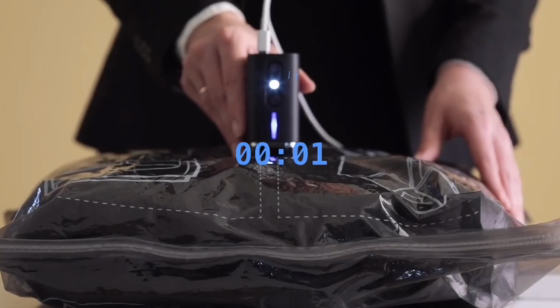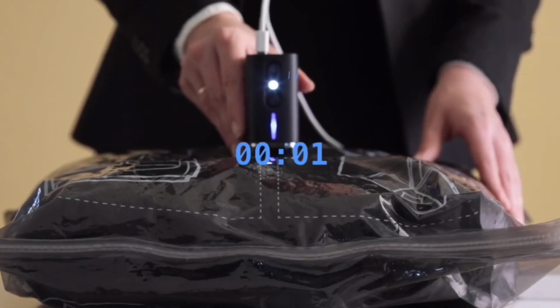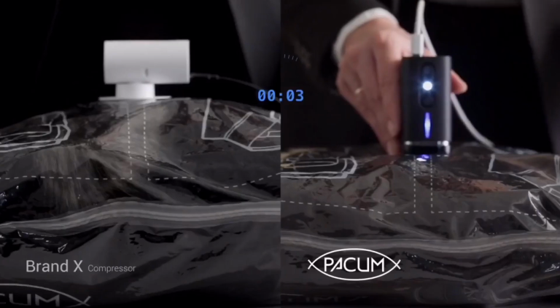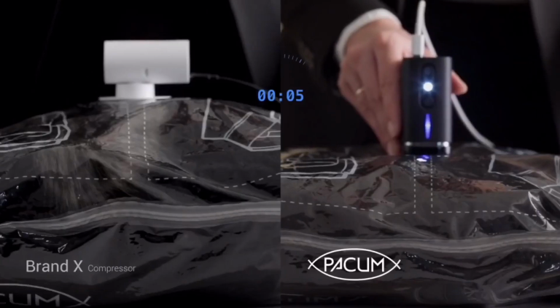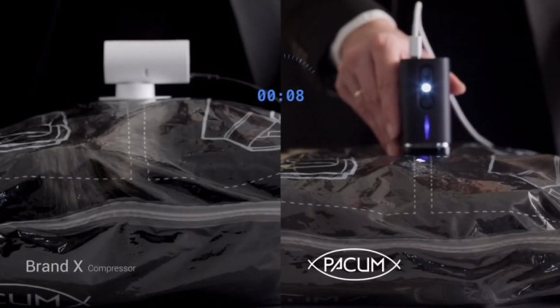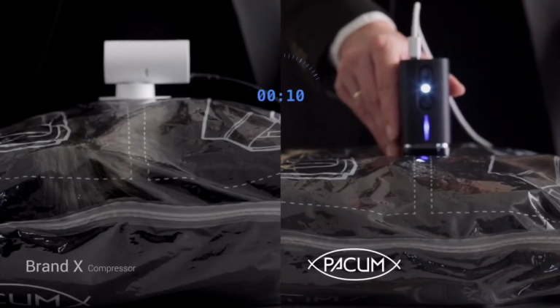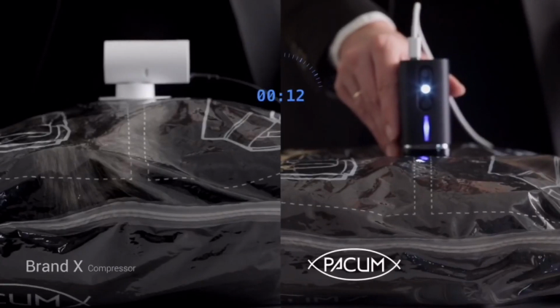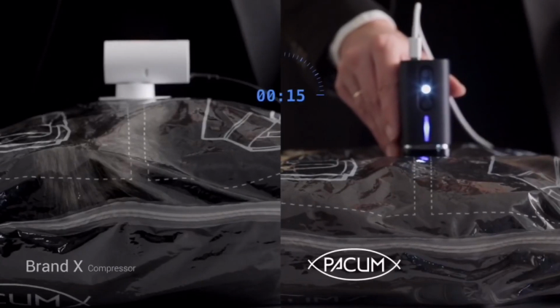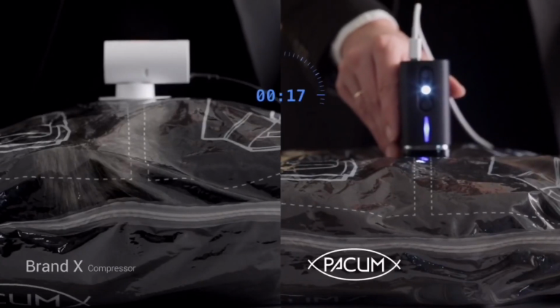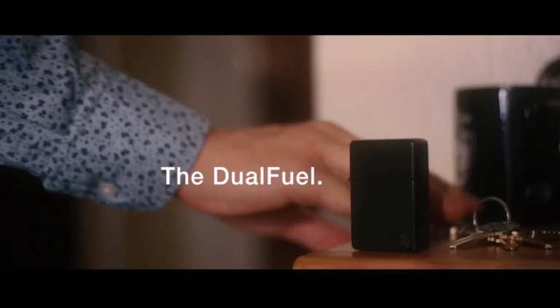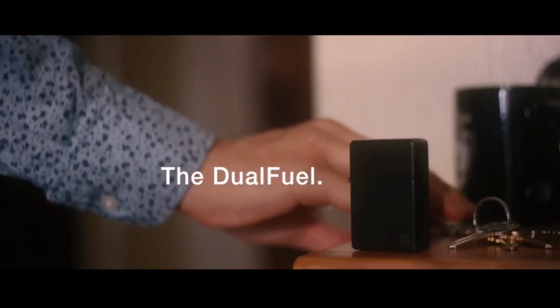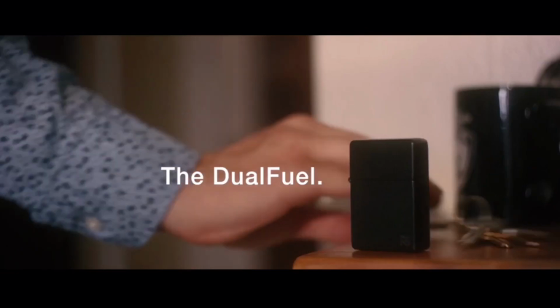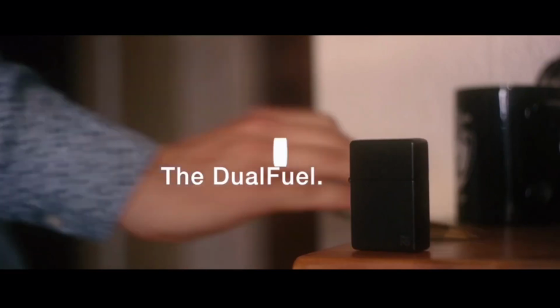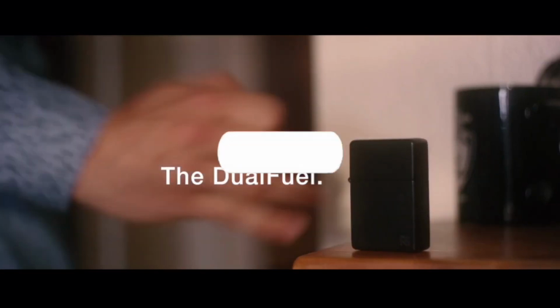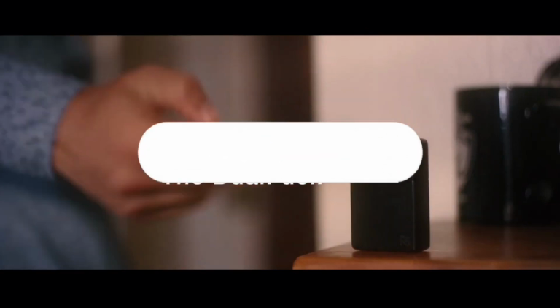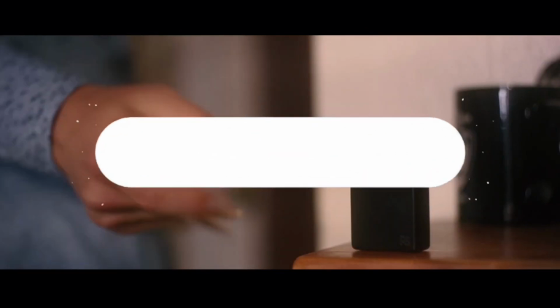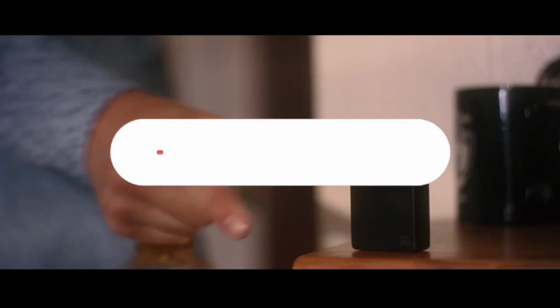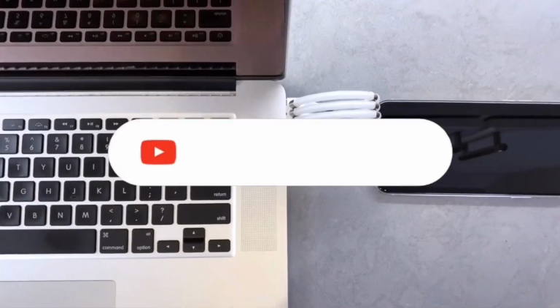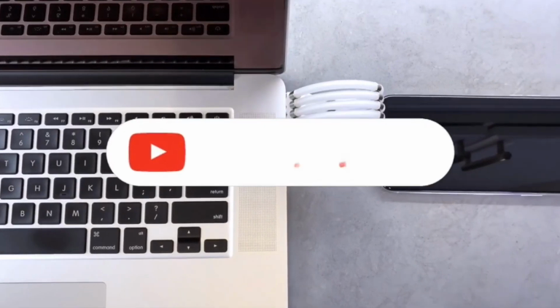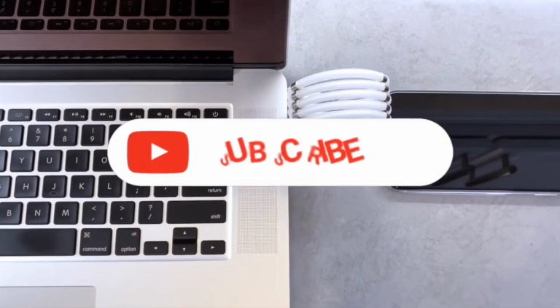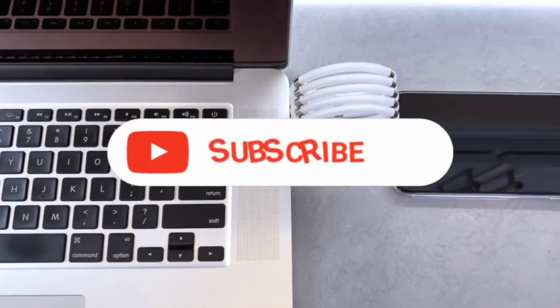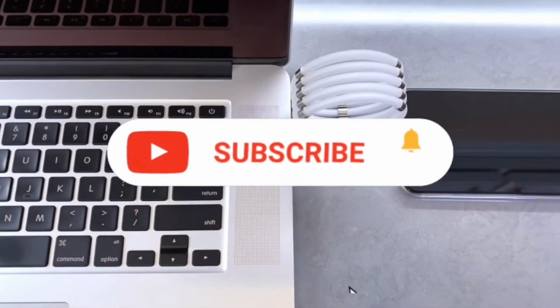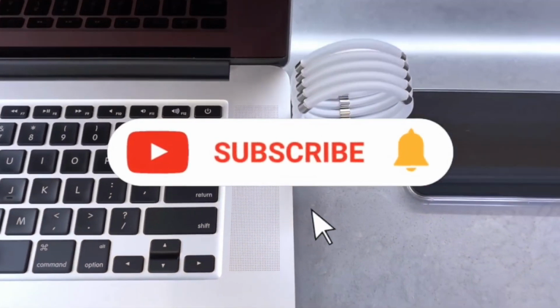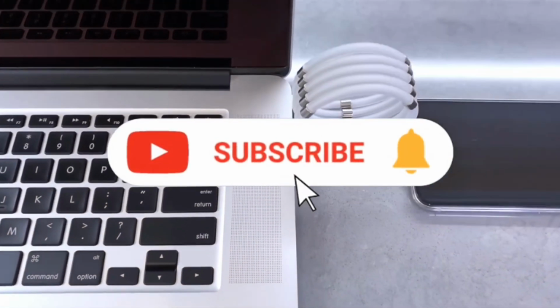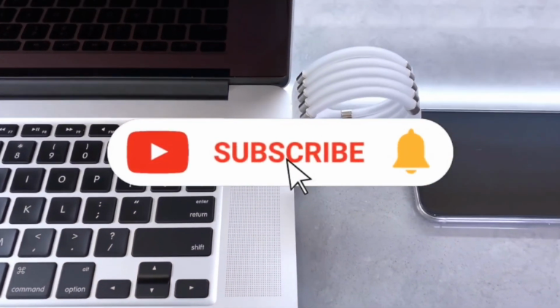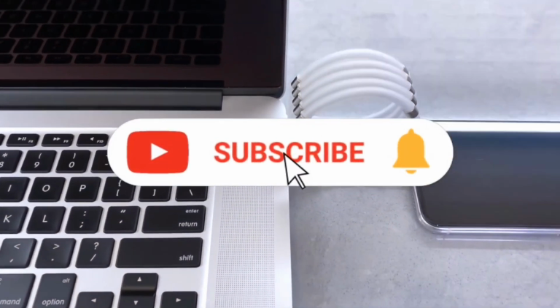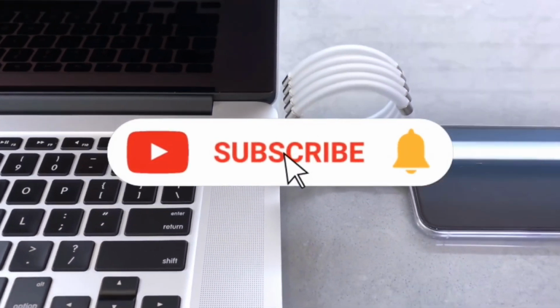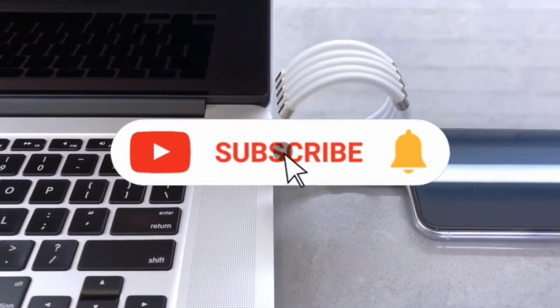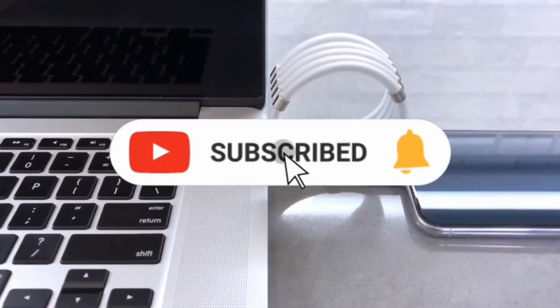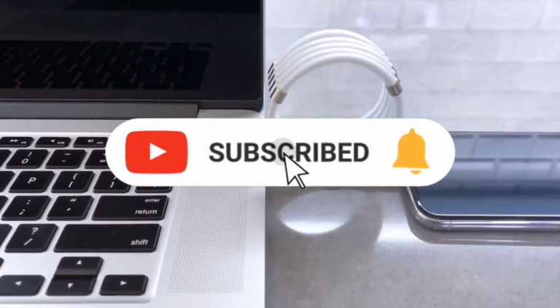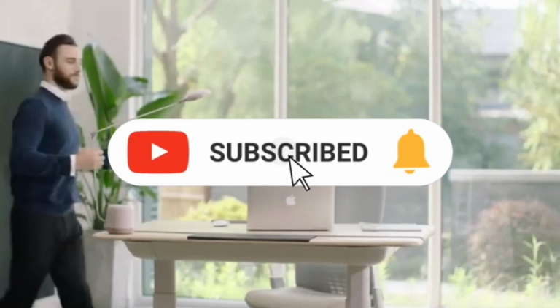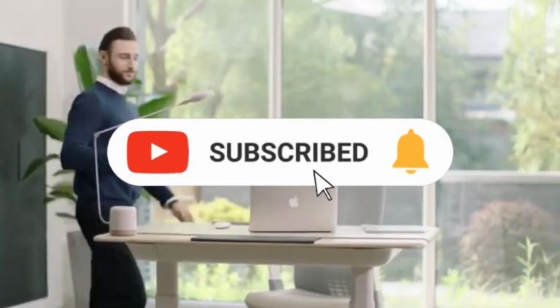Hey guys, welcome to the channel. Today we are going to show you some cool gadgets that are non-resistible.